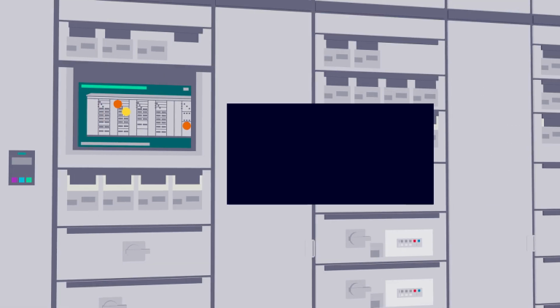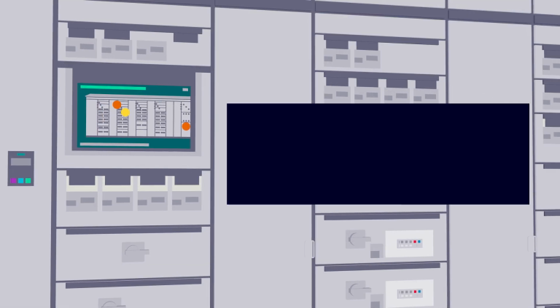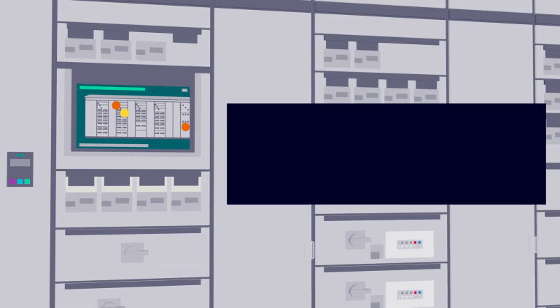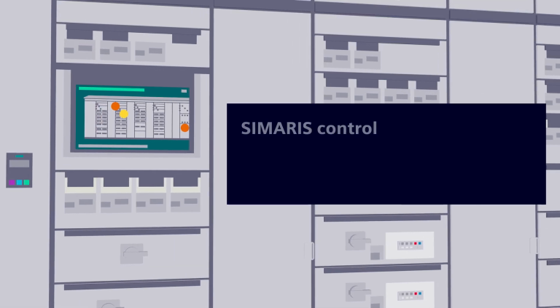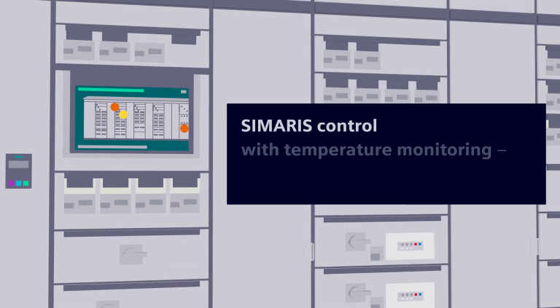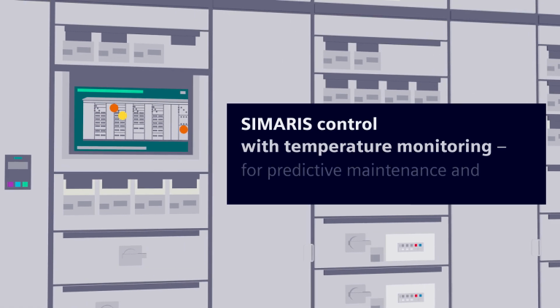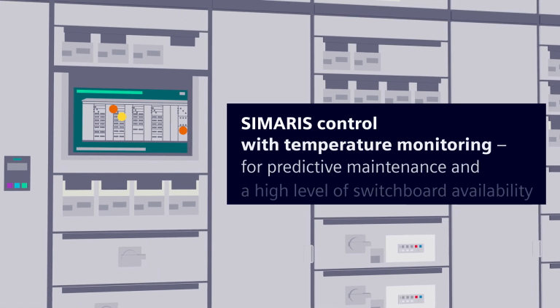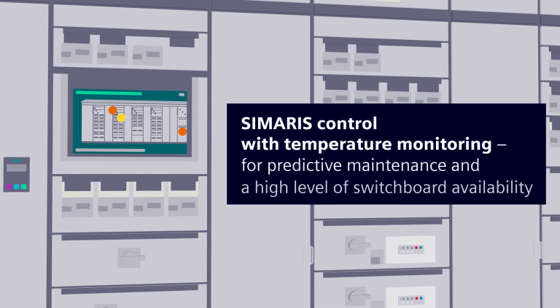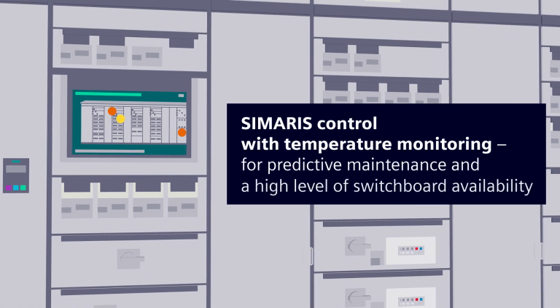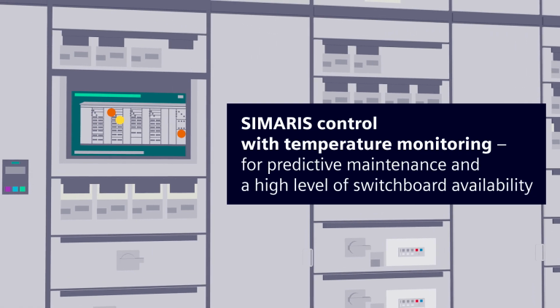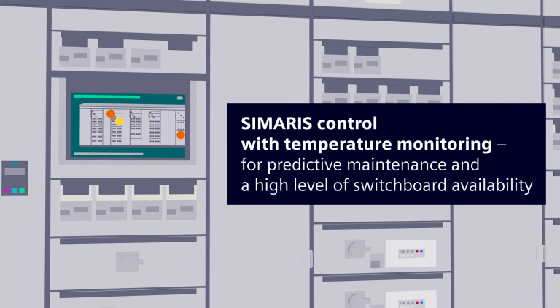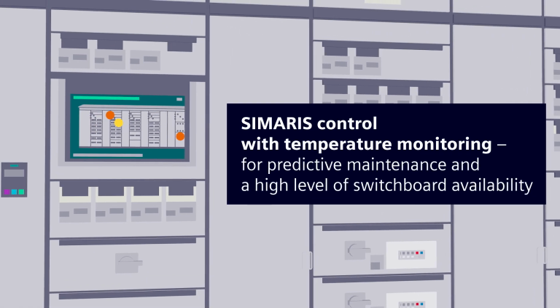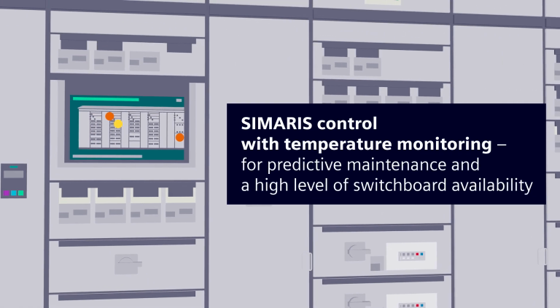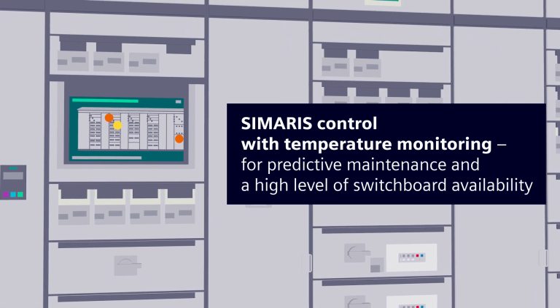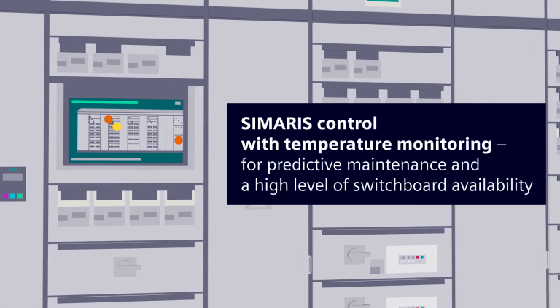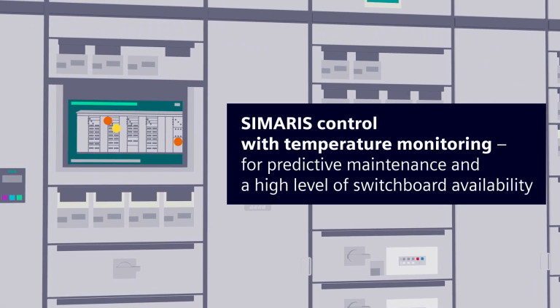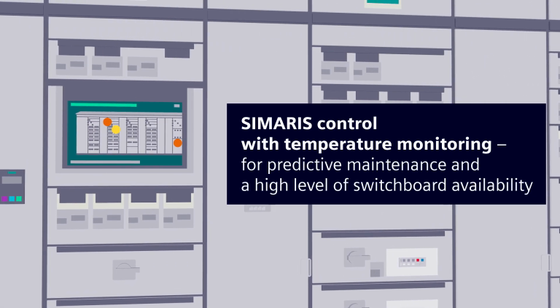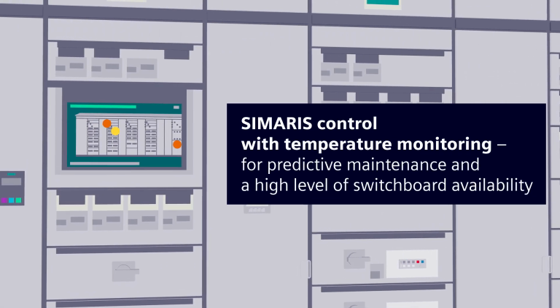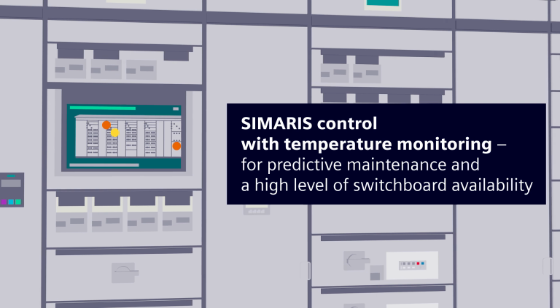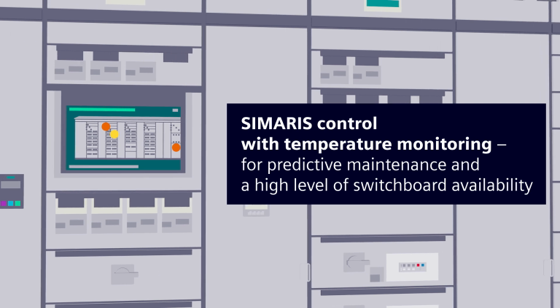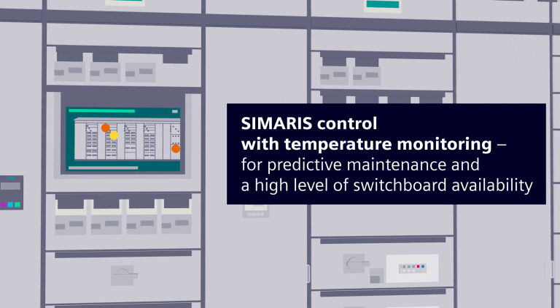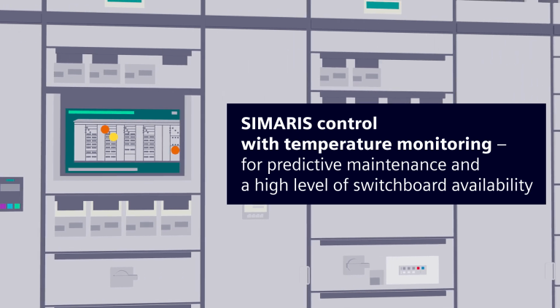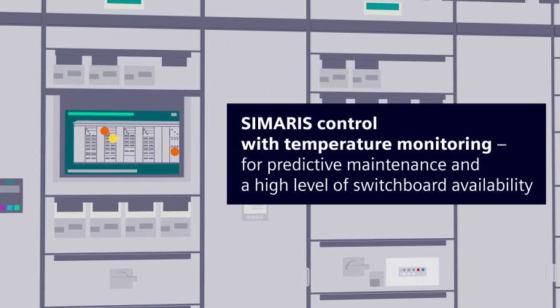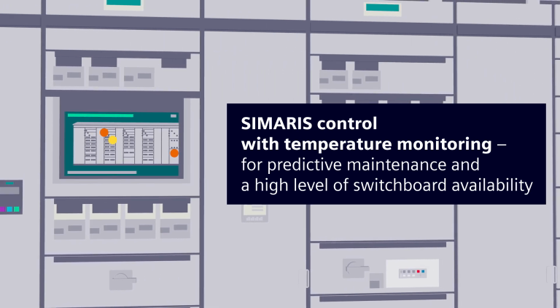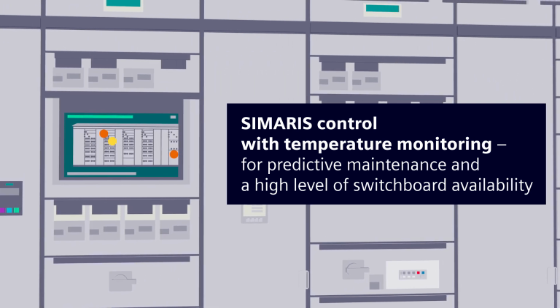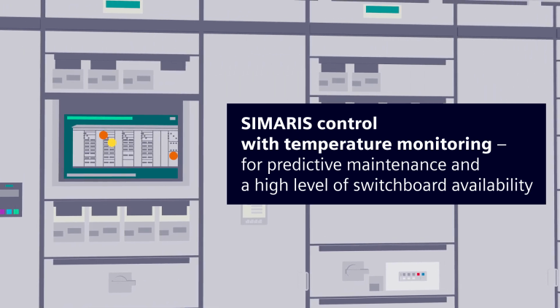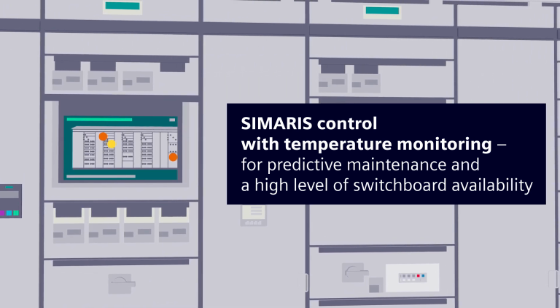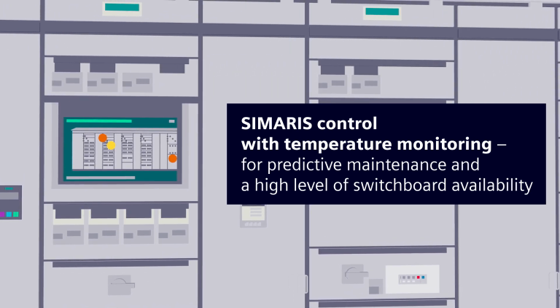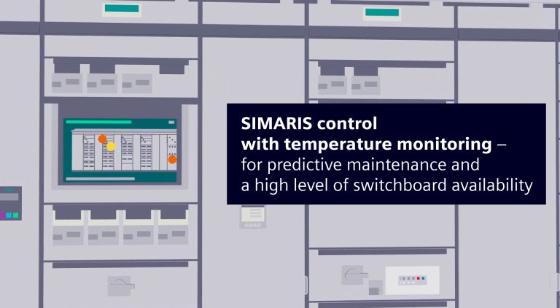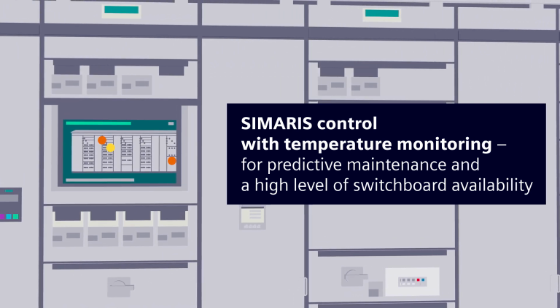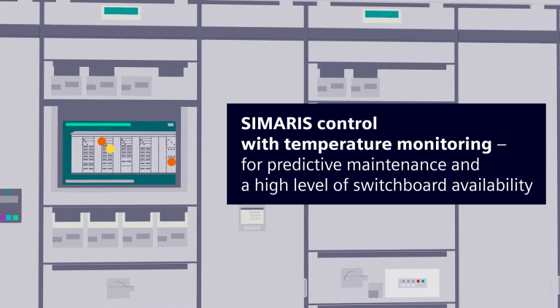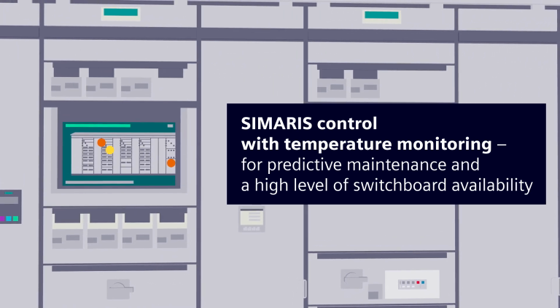Samaris Control with temperature monitoring for predictive maintenance and a high level of switchboard availability.